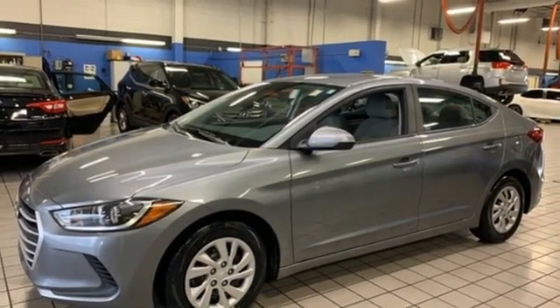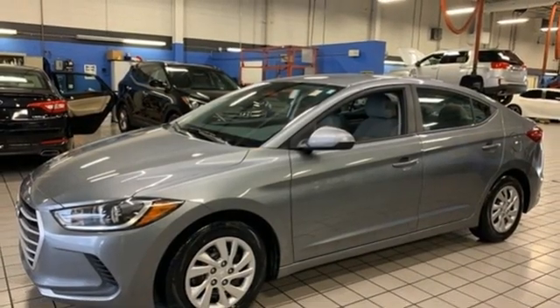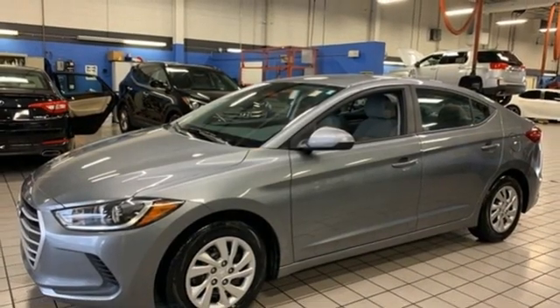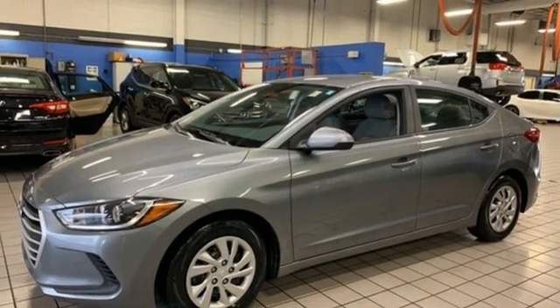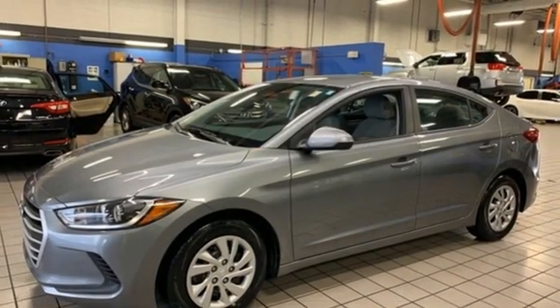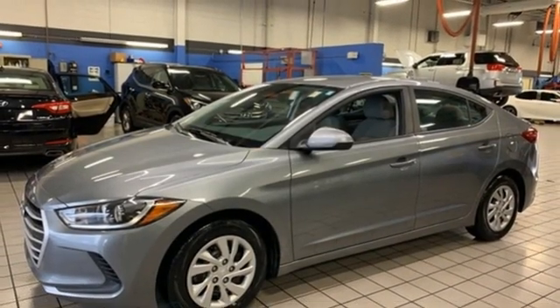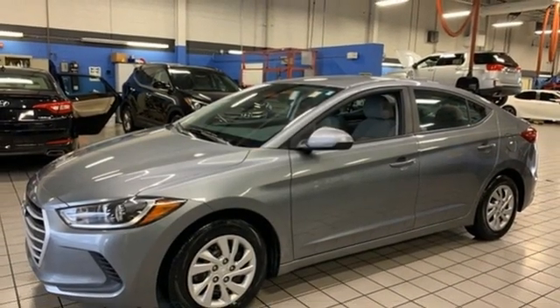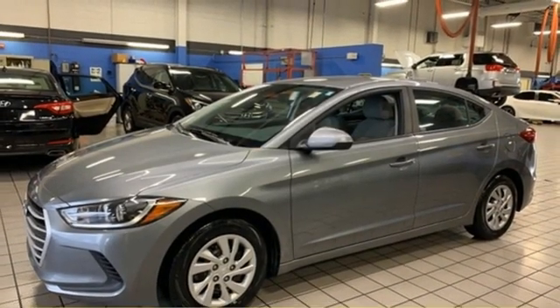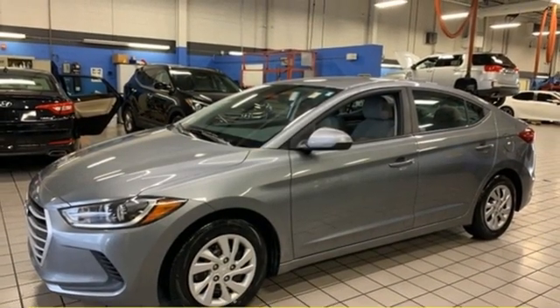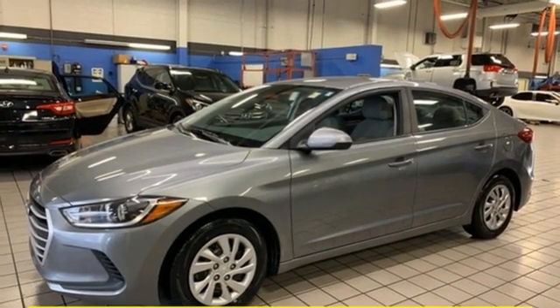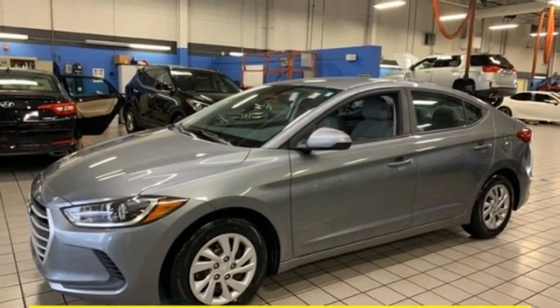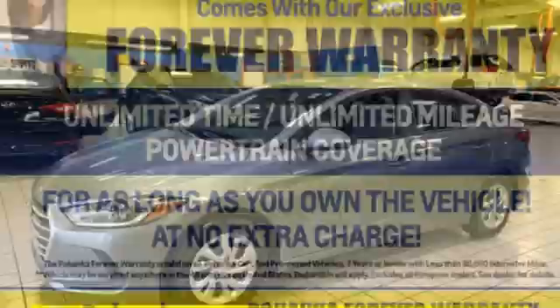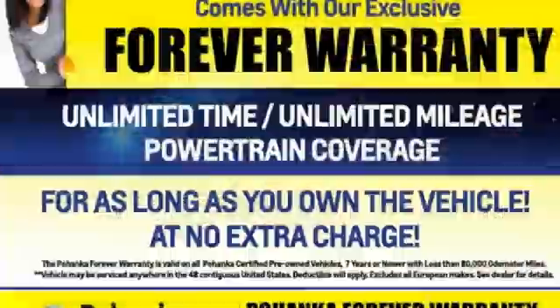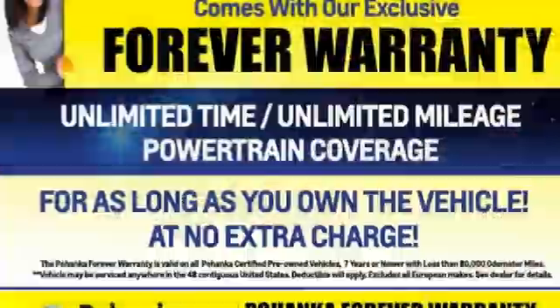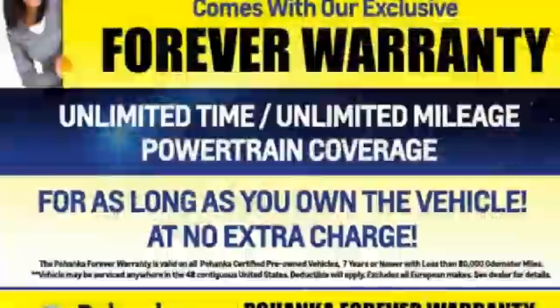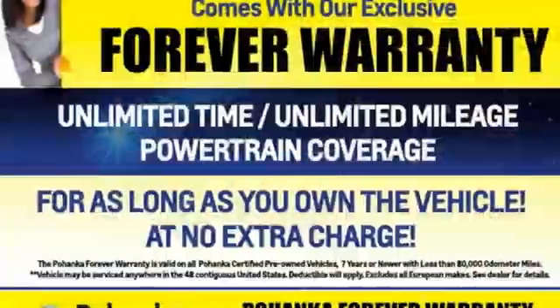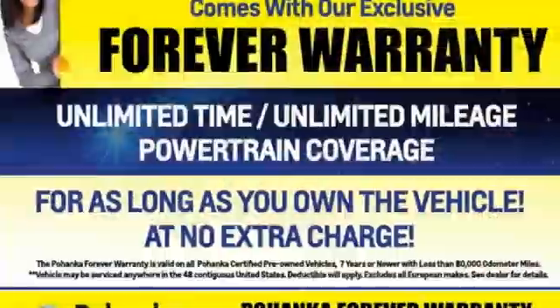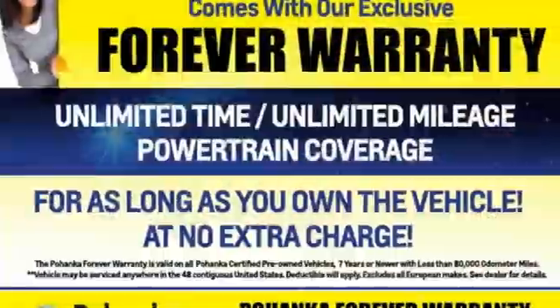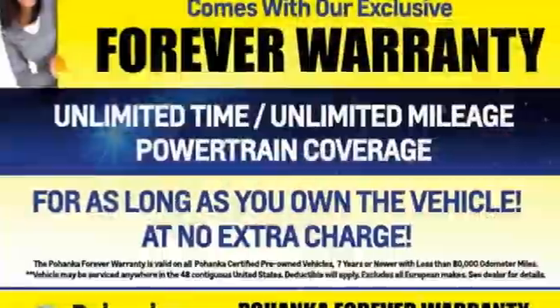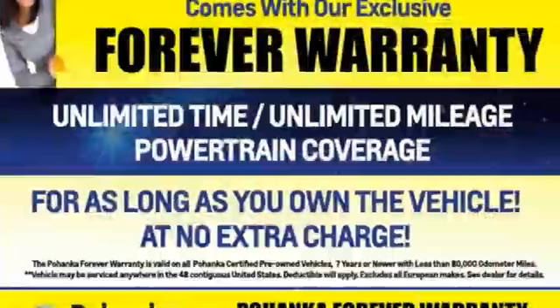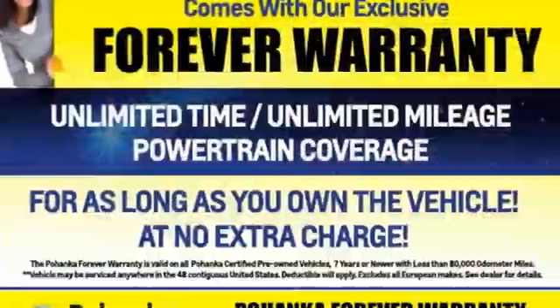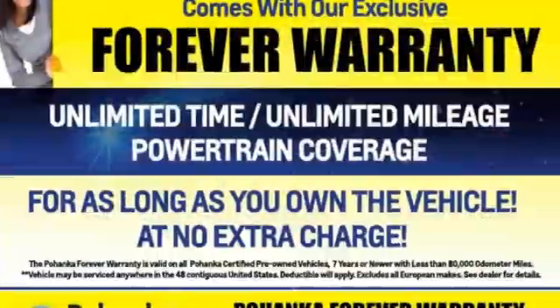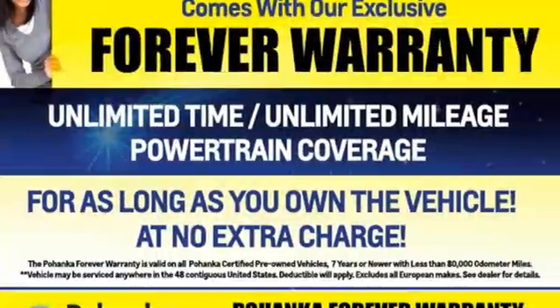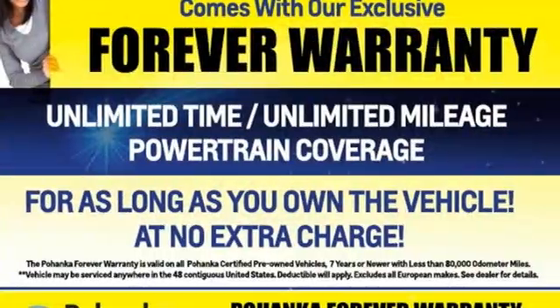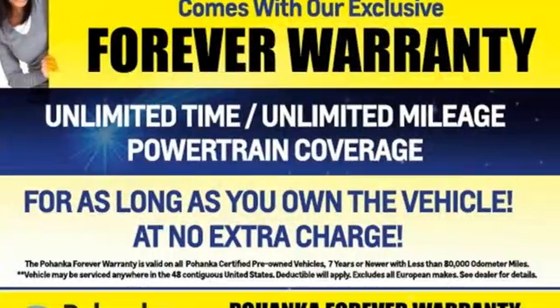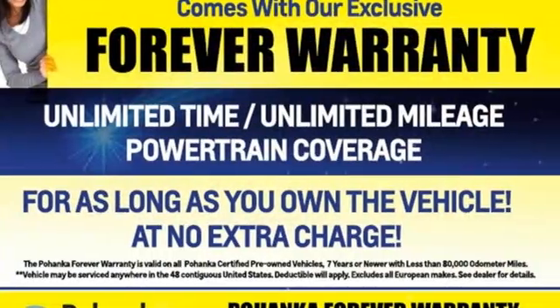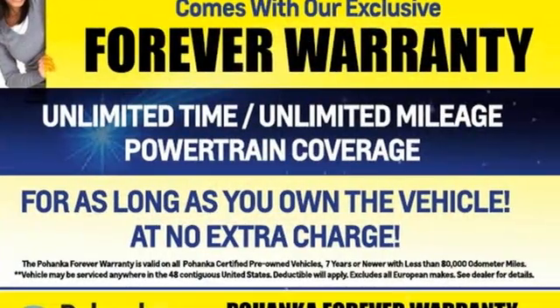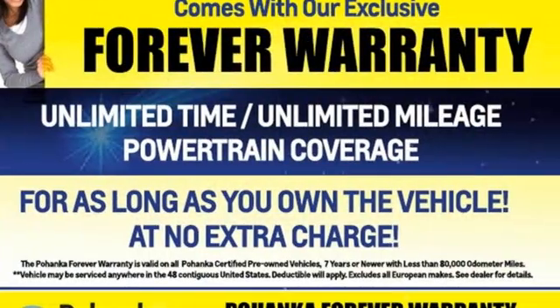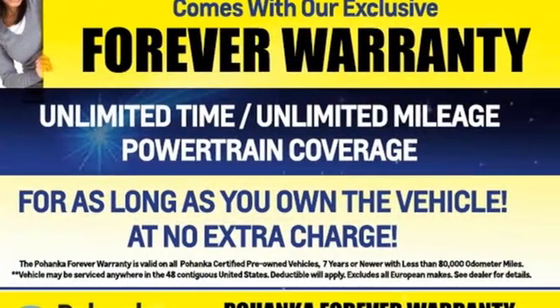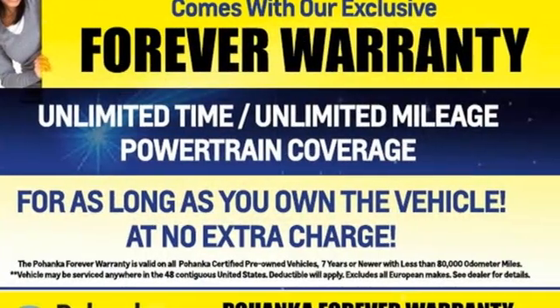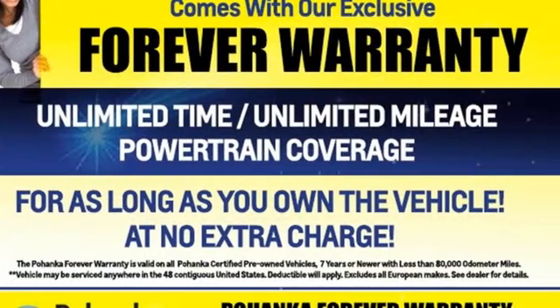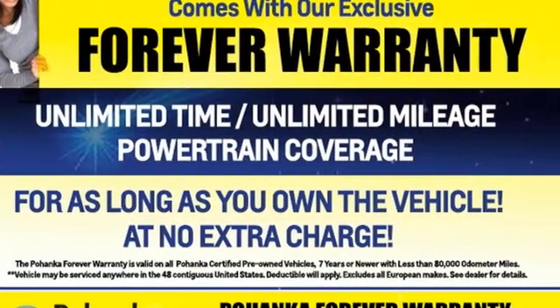Challenging convention to find a better way — it's the Hyundai way. See what it can do when you take it for a test drive.